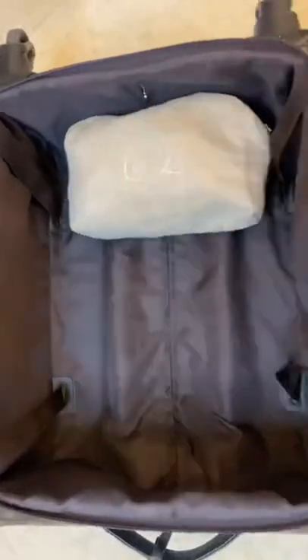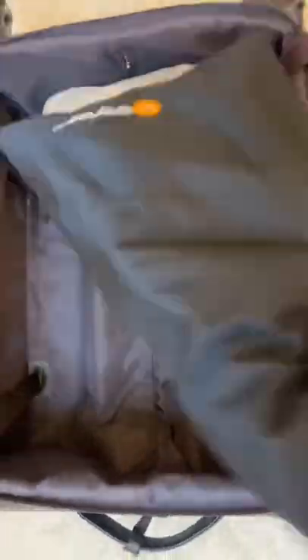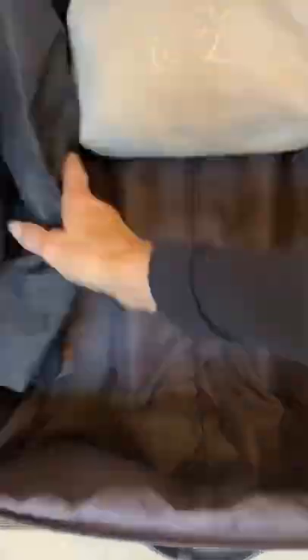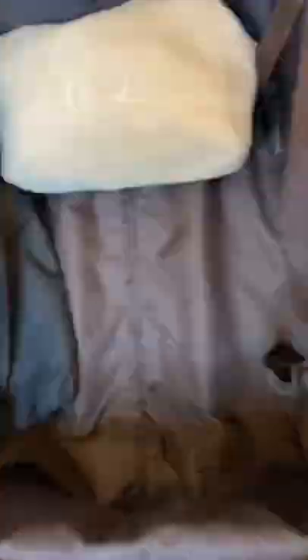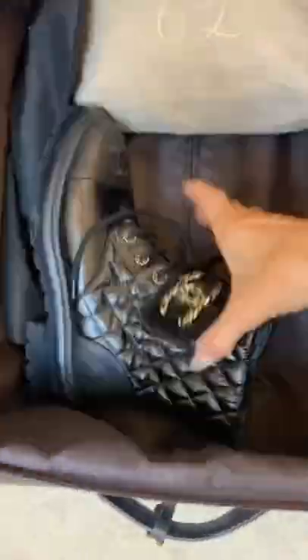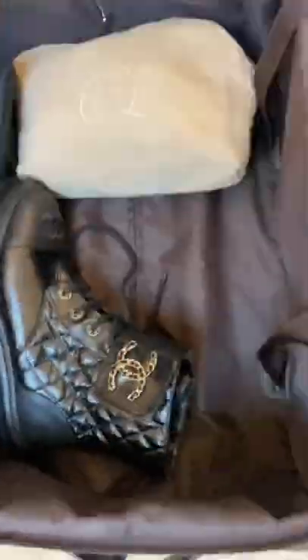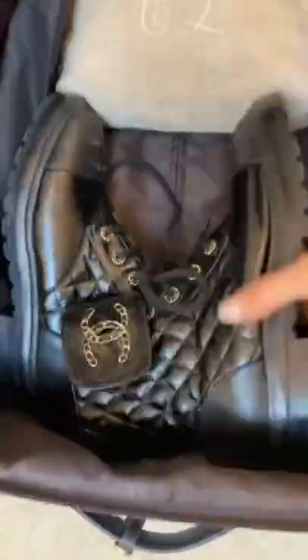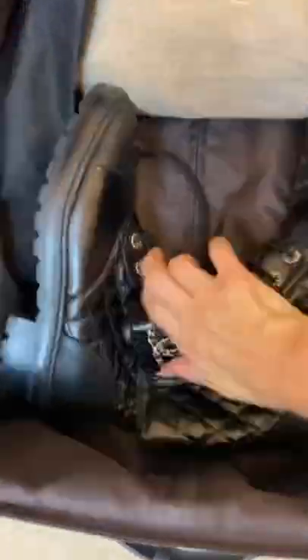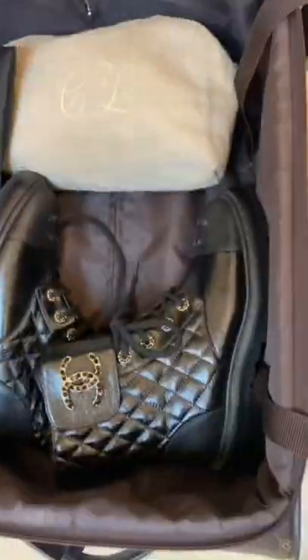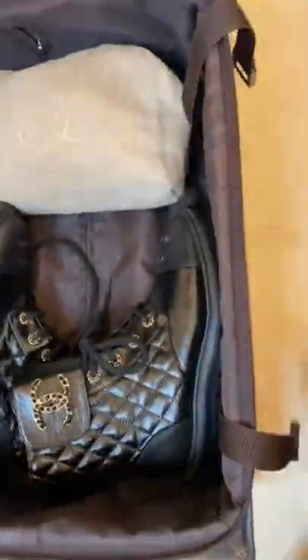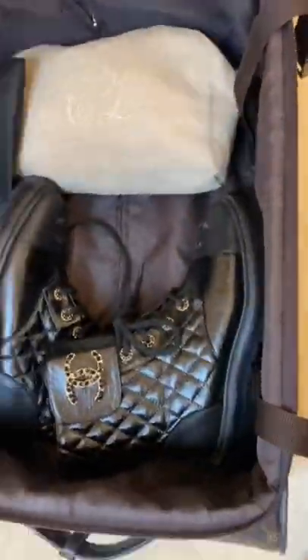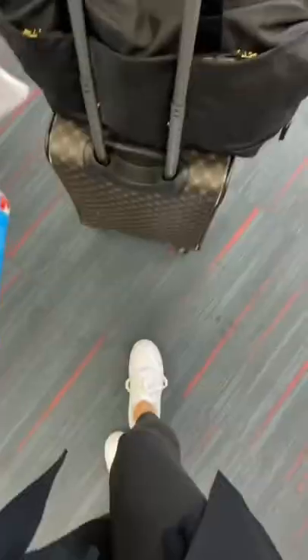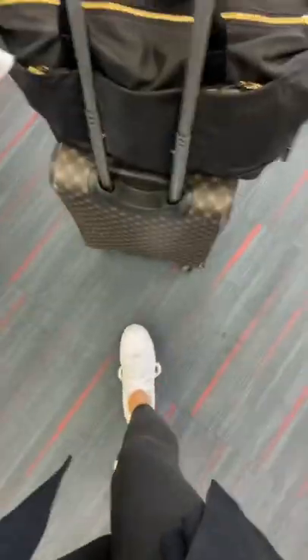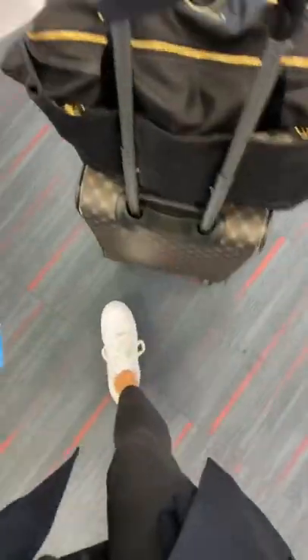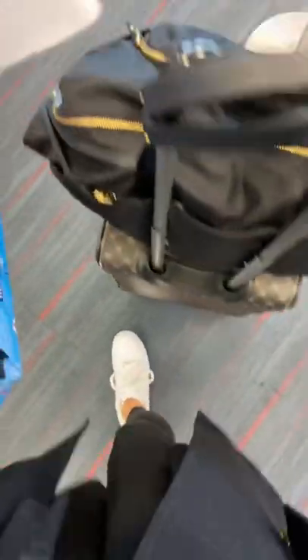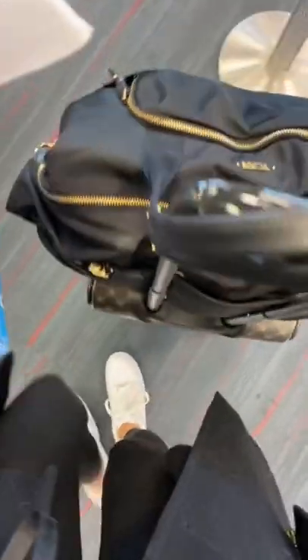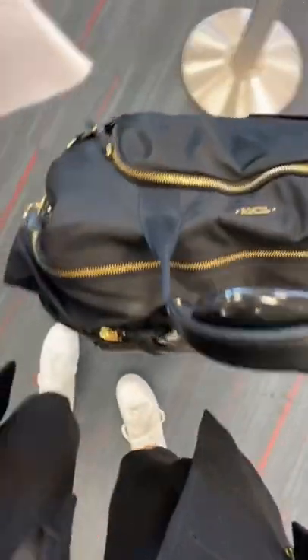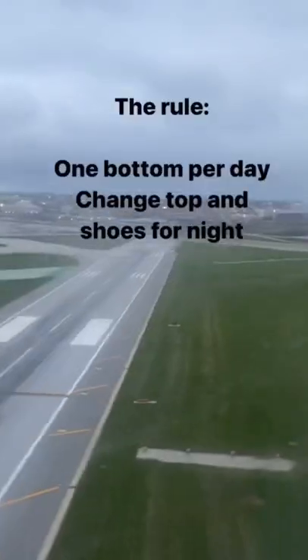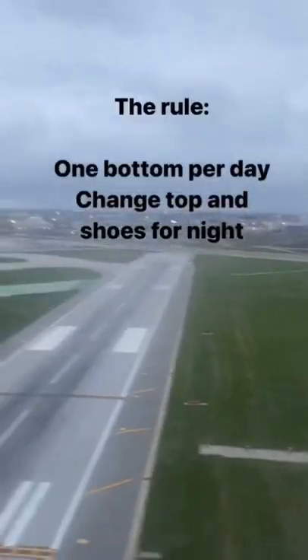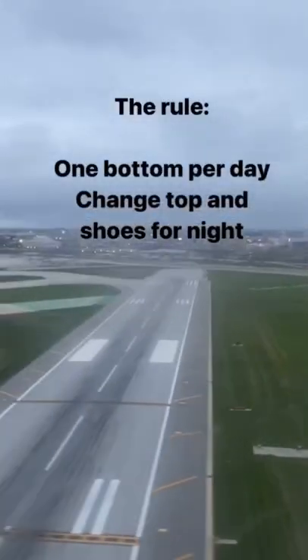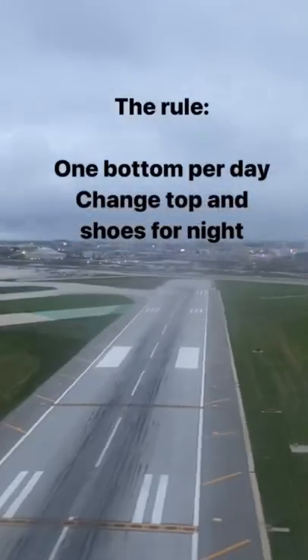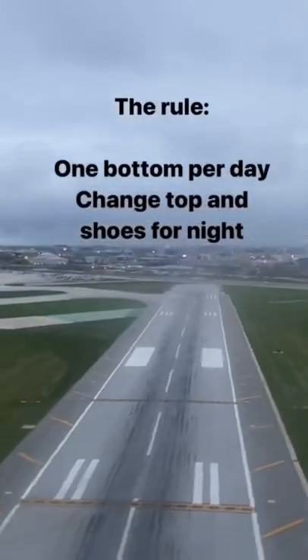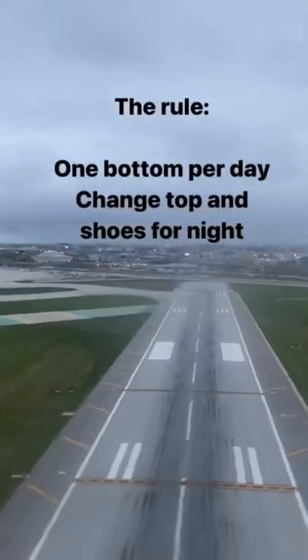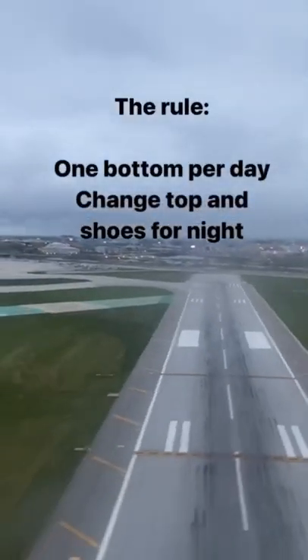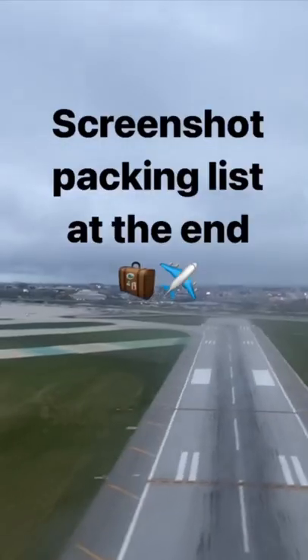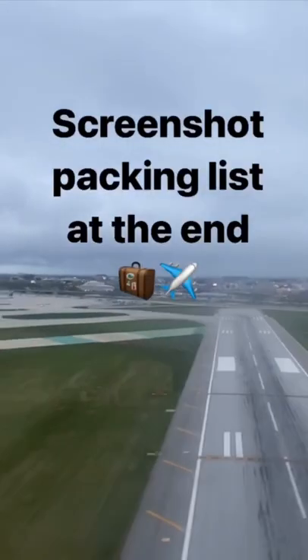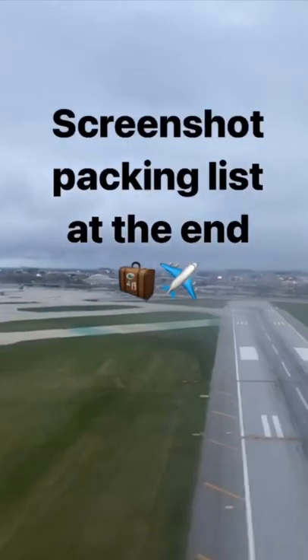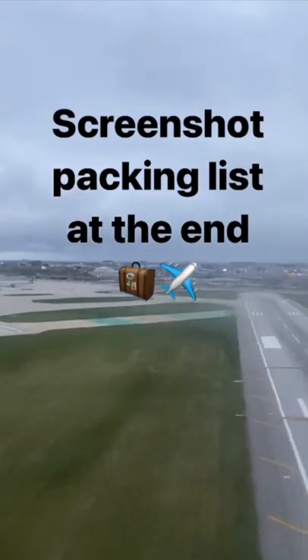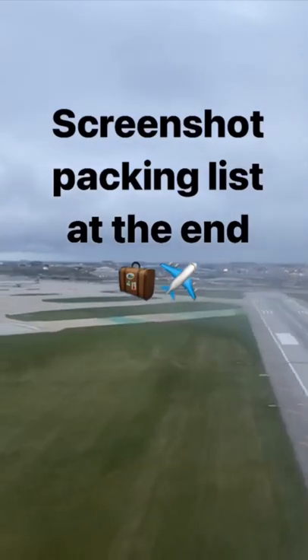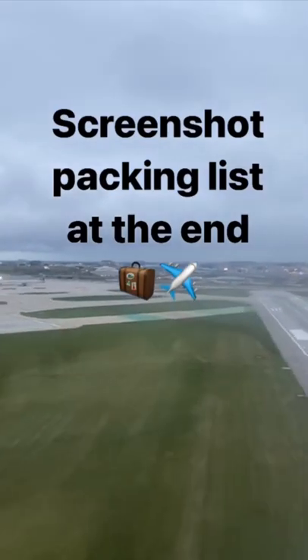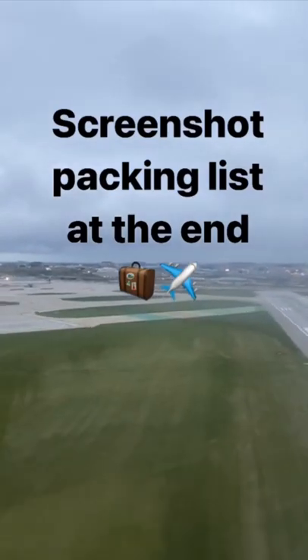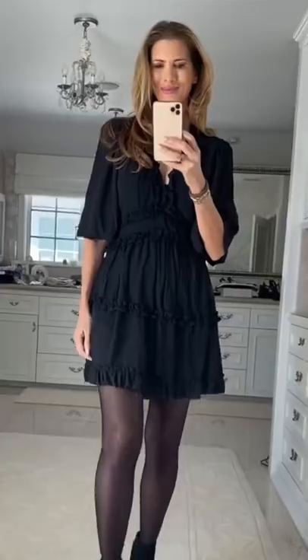How to pack for a long fall weekend in a carry-on. The rule is one bottom per day. Change your top and shoes for night, and you'll get a ton of outfits.